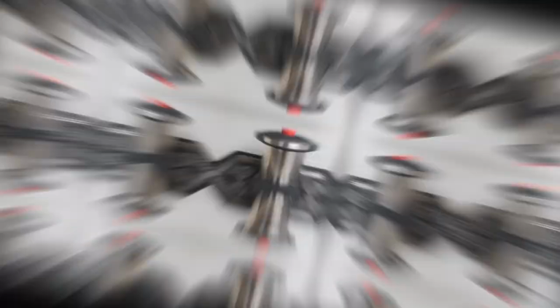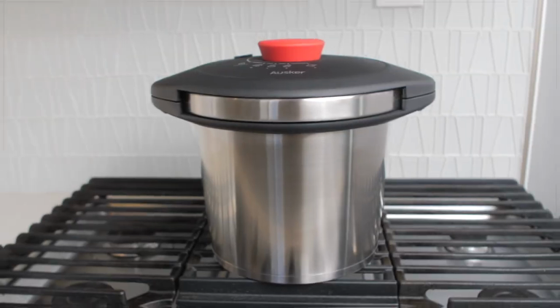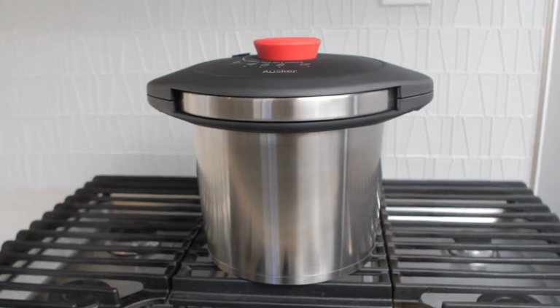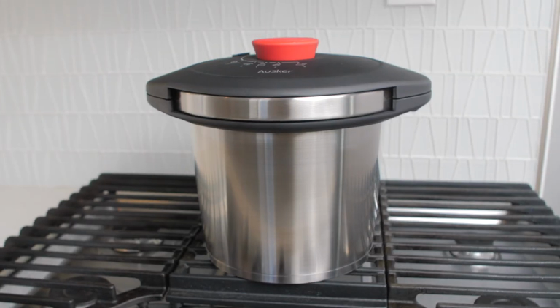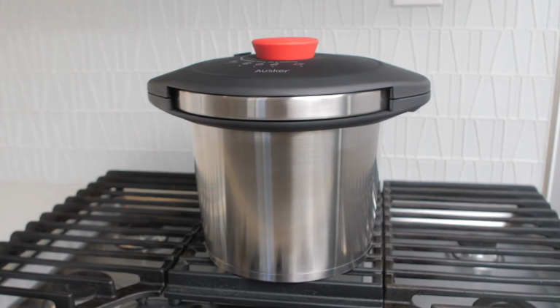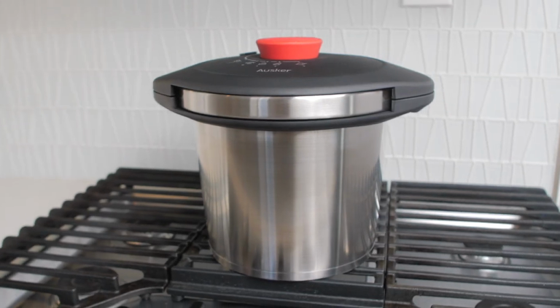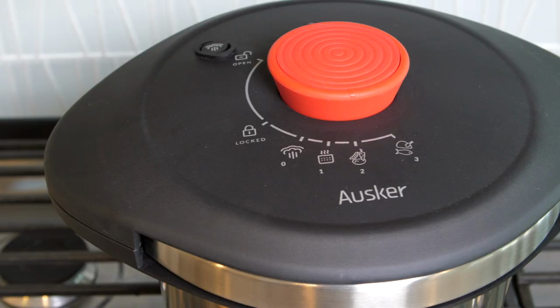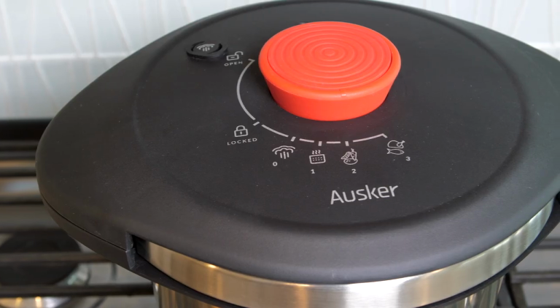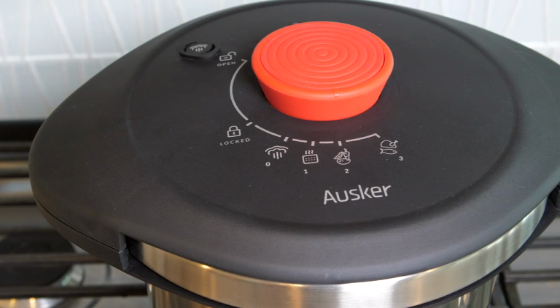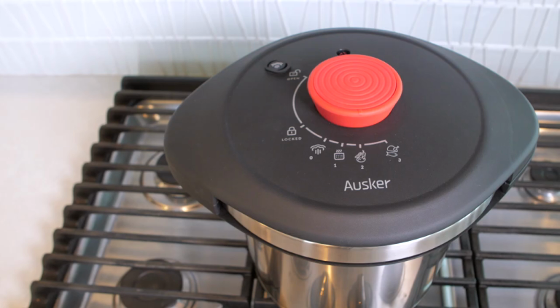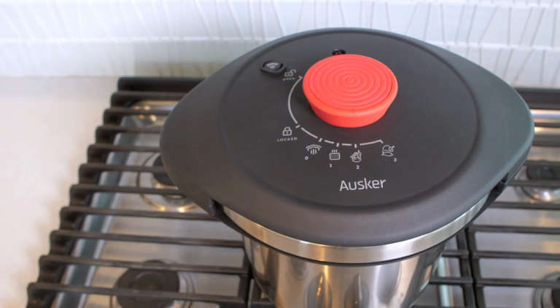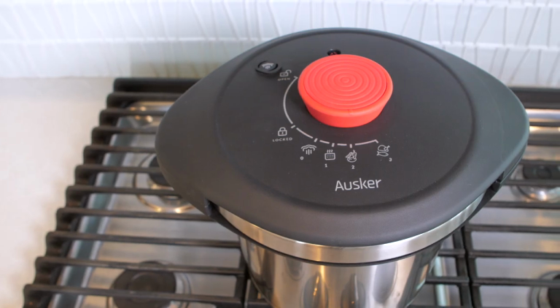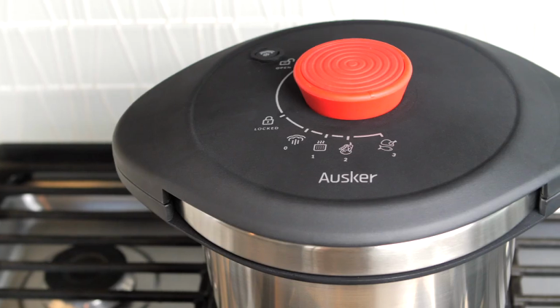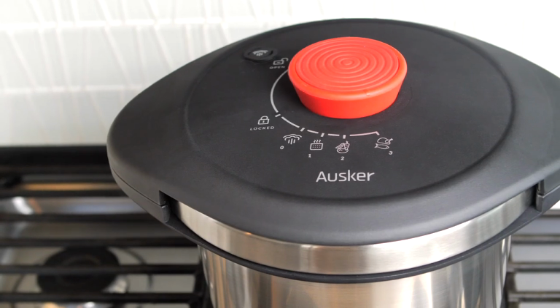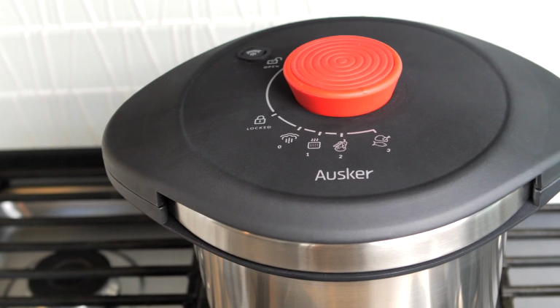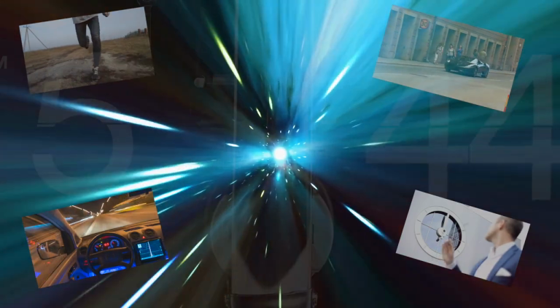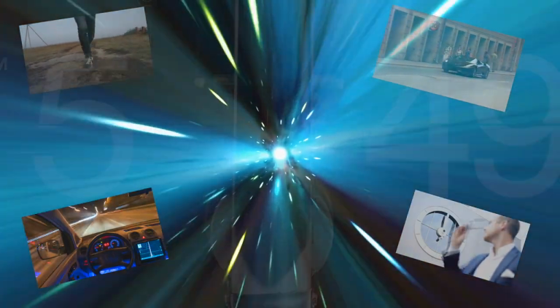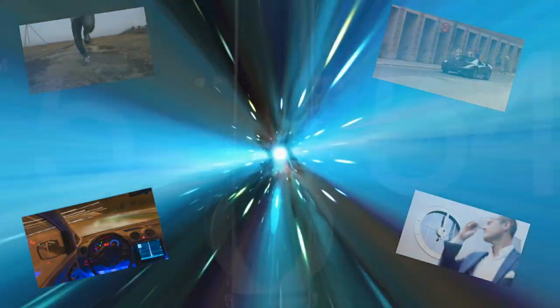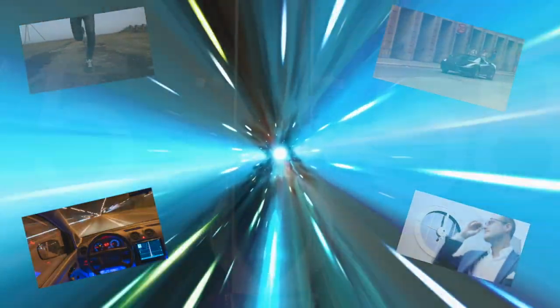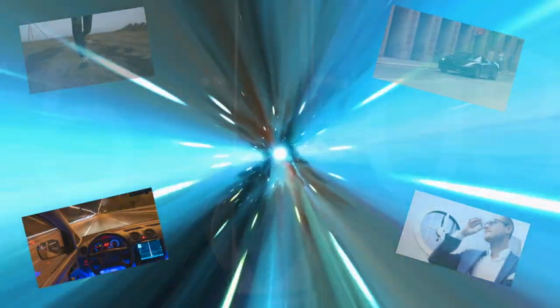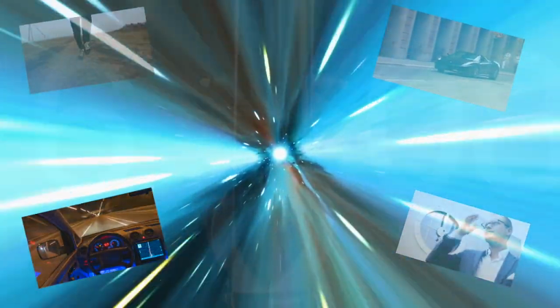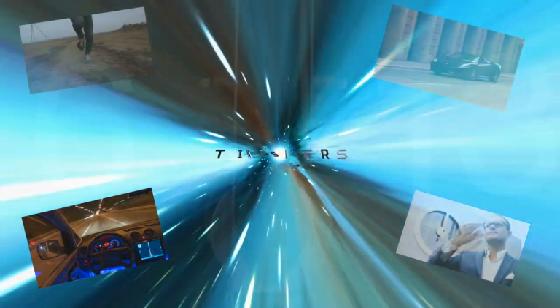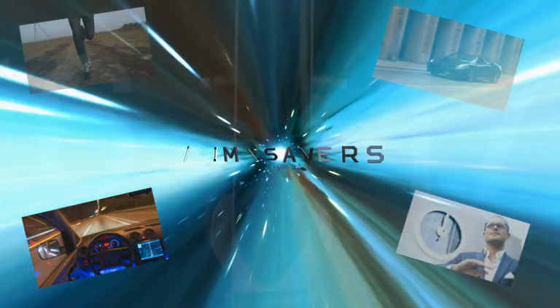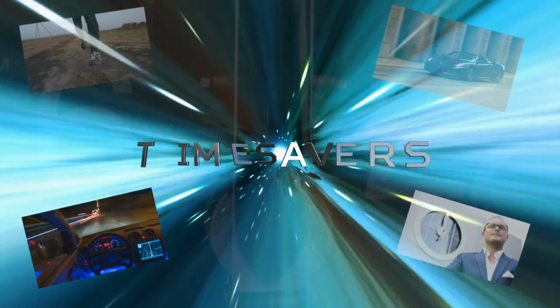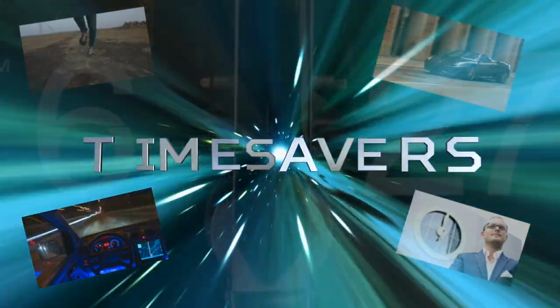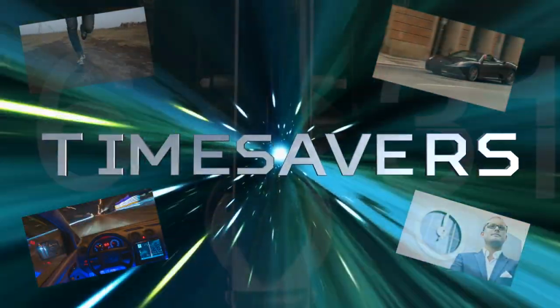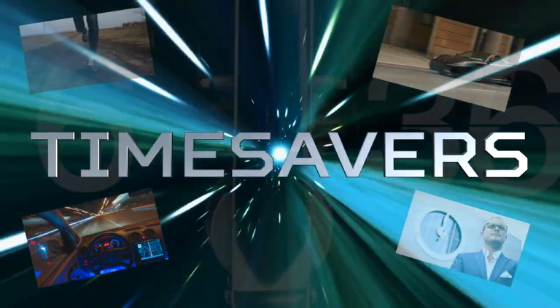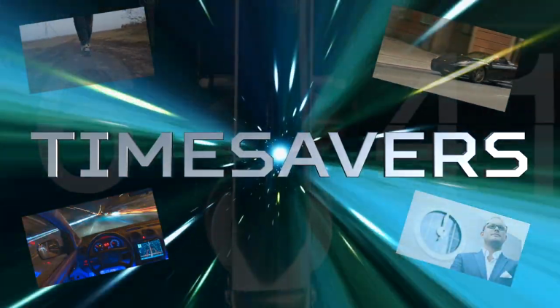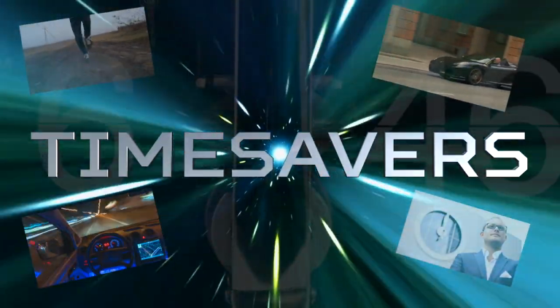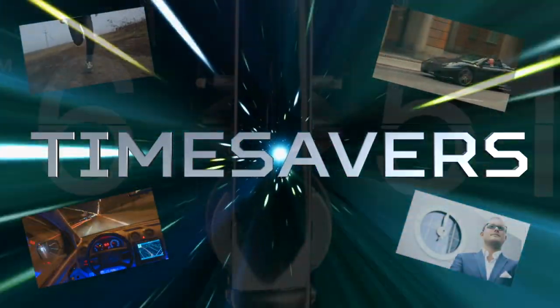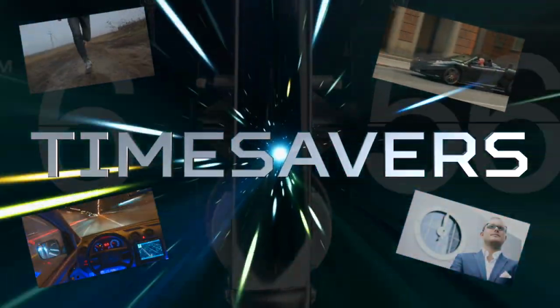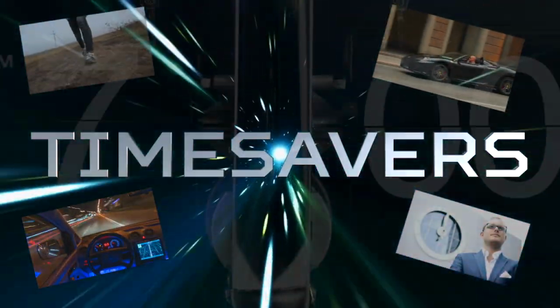The Oscar Pressure Cooker. Fast, safe, and easy to use. Featured on this week's episode of Time Savers.